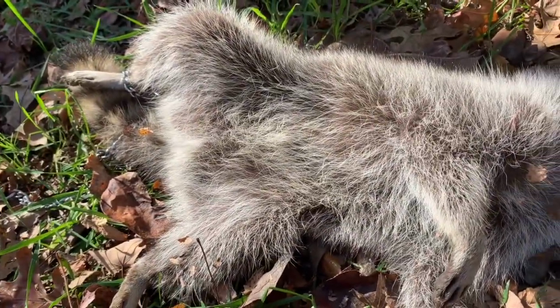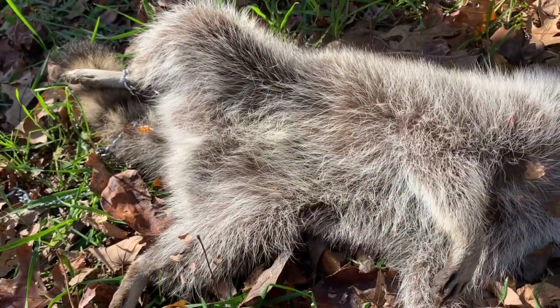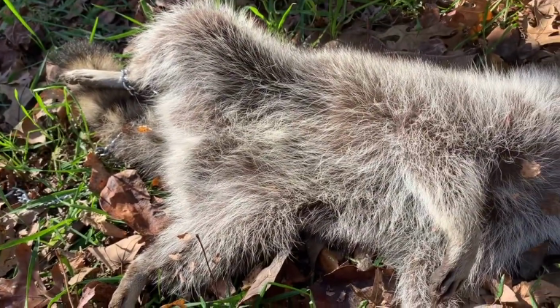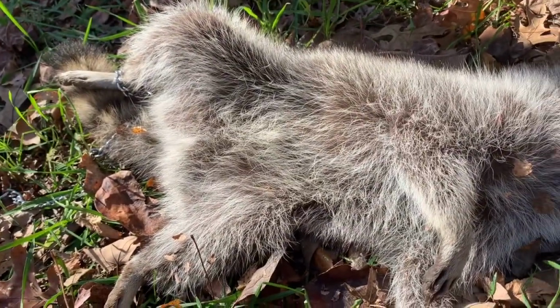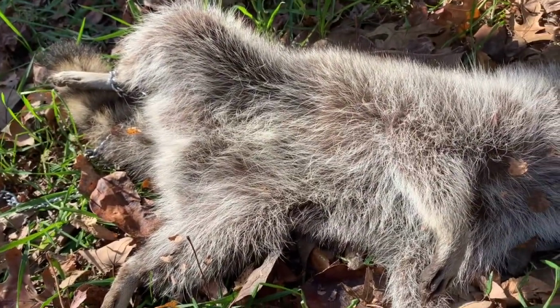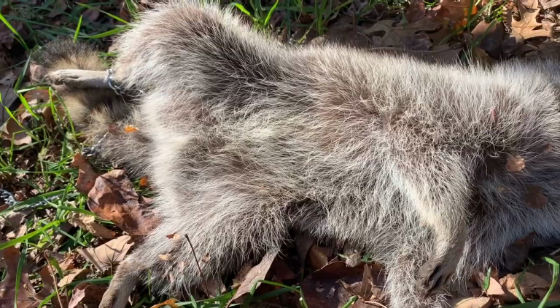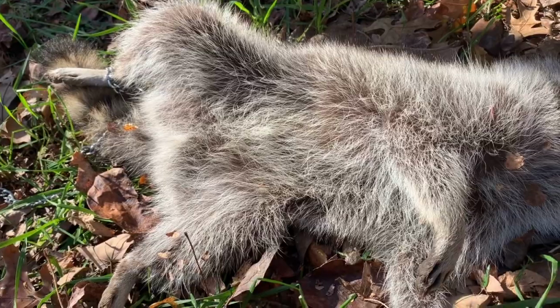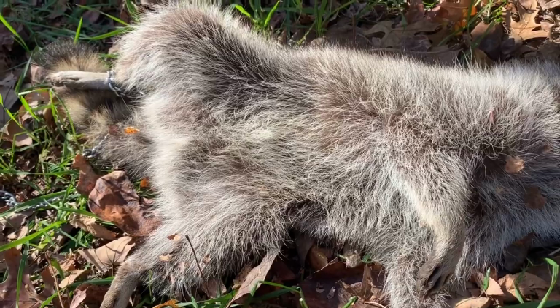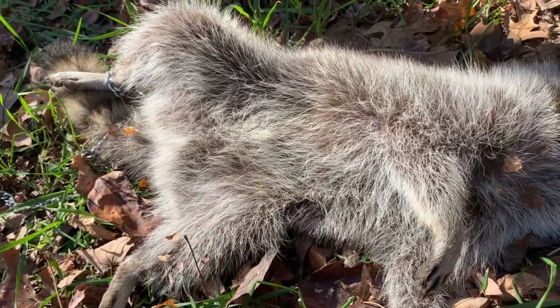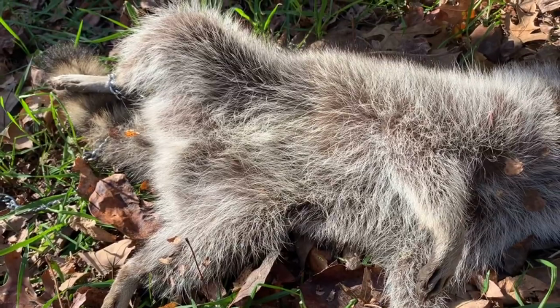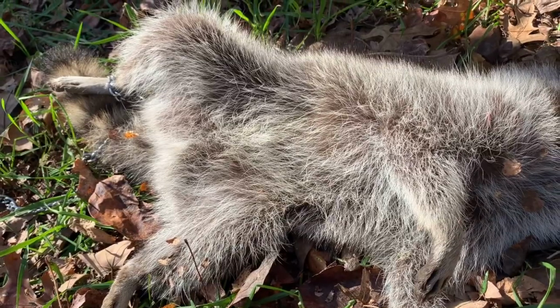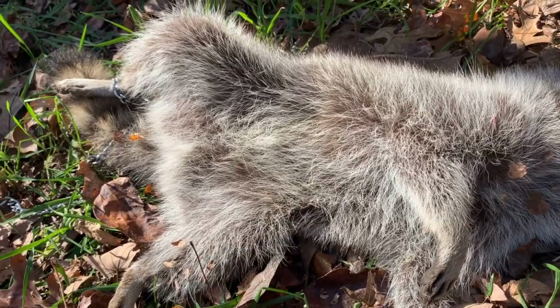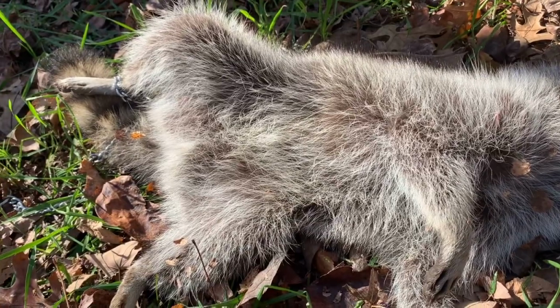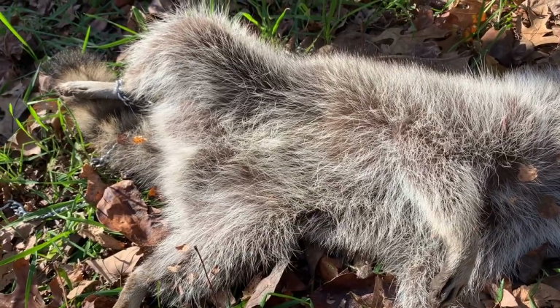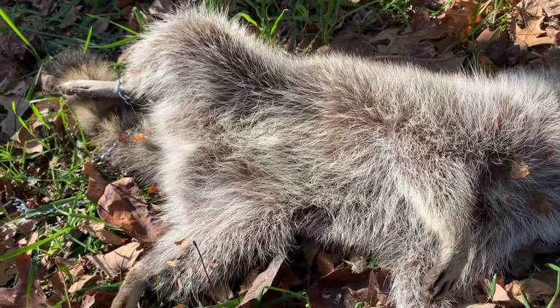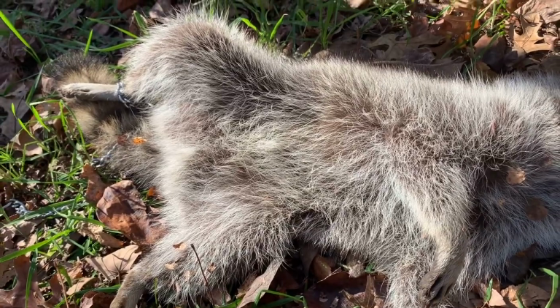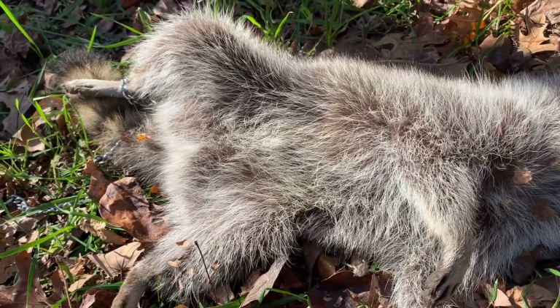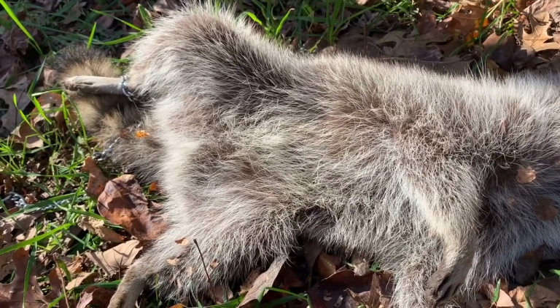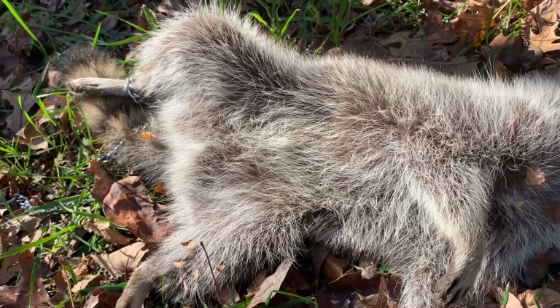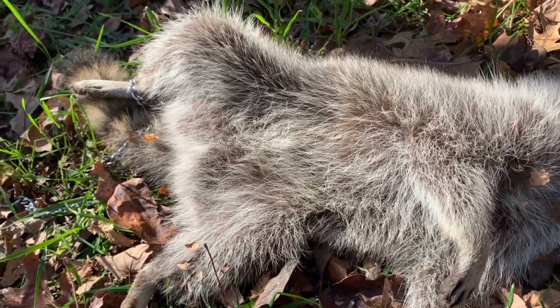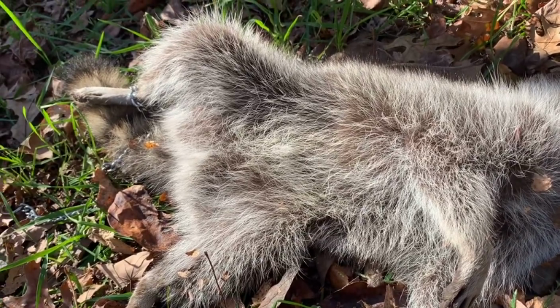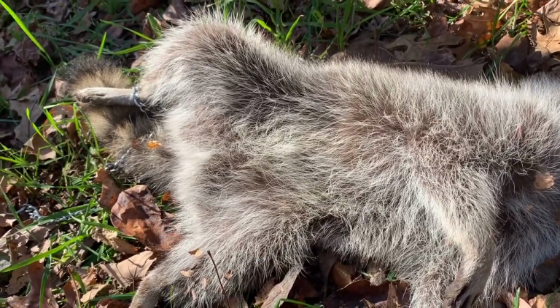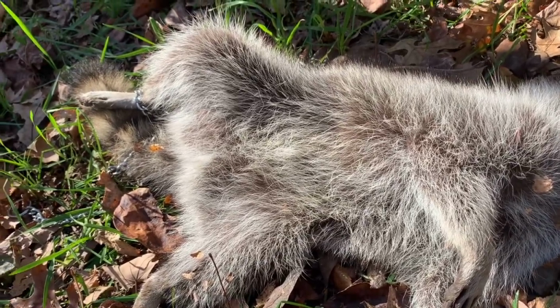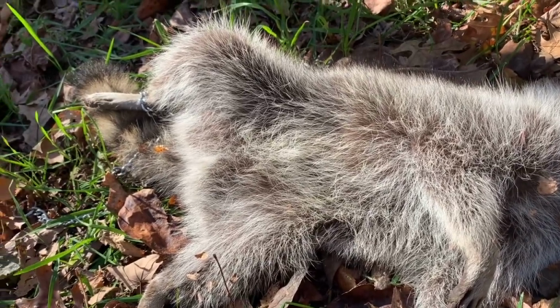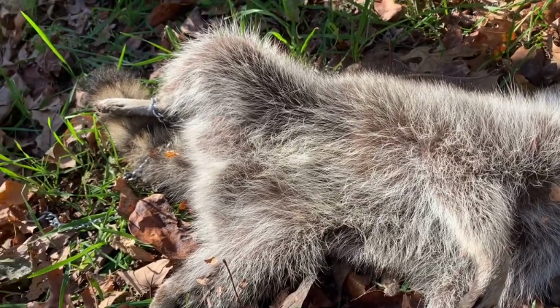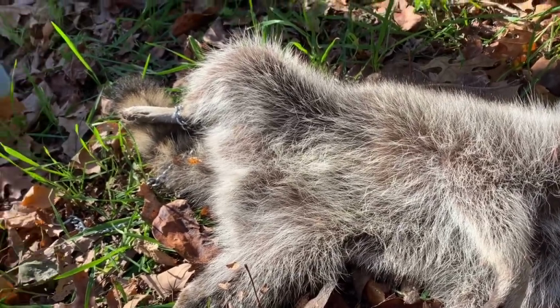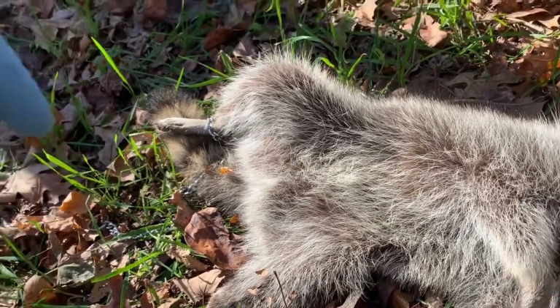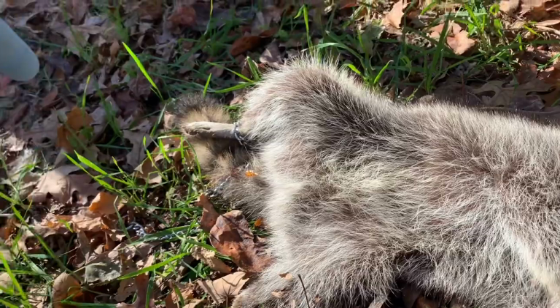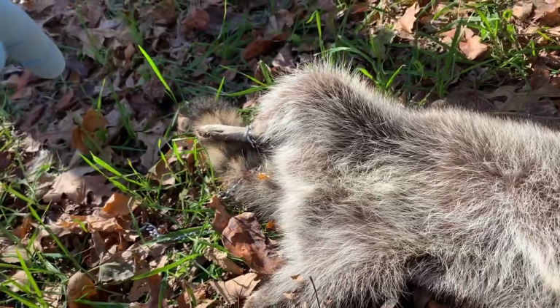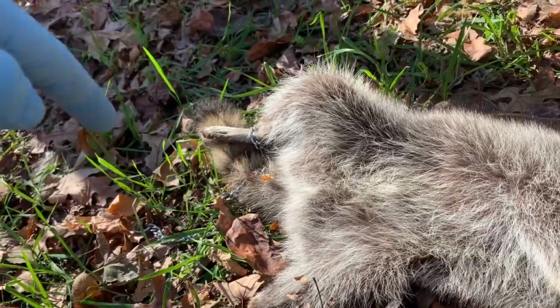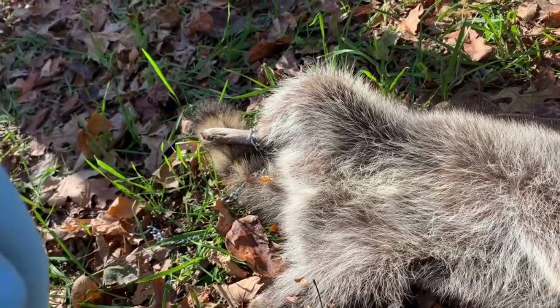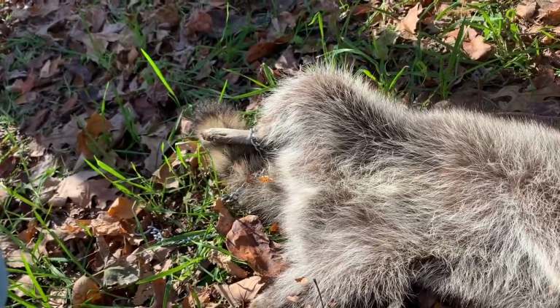Then I'm going to gut him and save the meat. We'll have to ring around the tail — we'll use the tail stripper to pull that bone out of the tail.